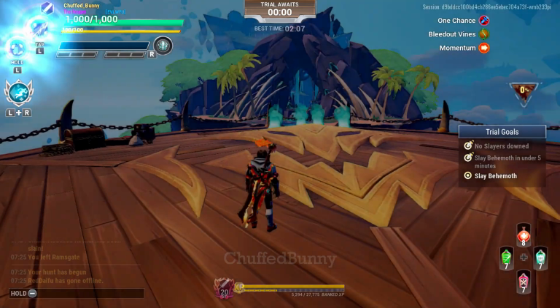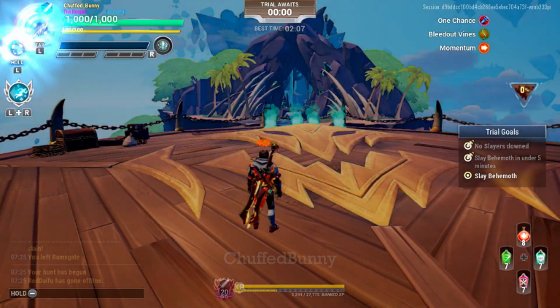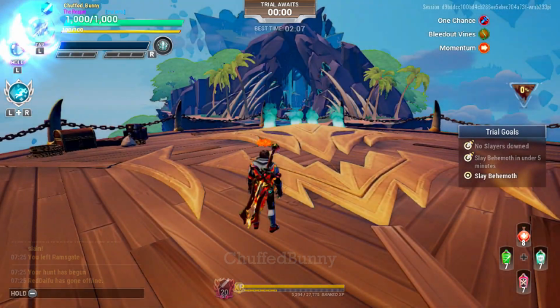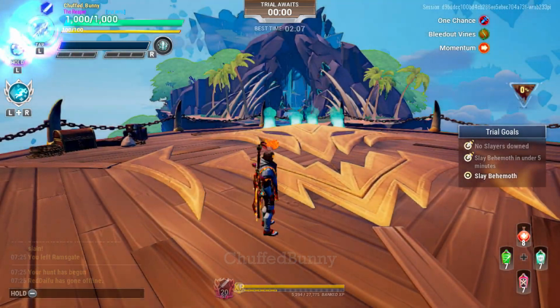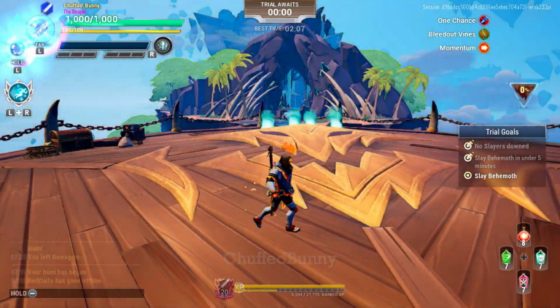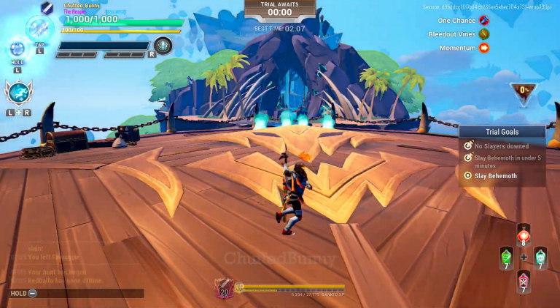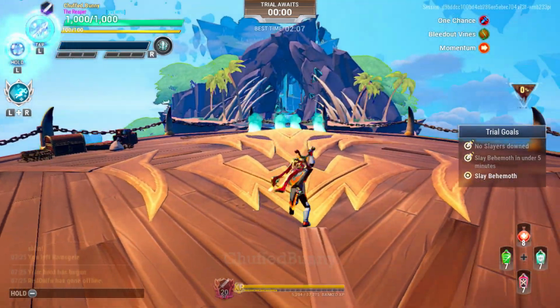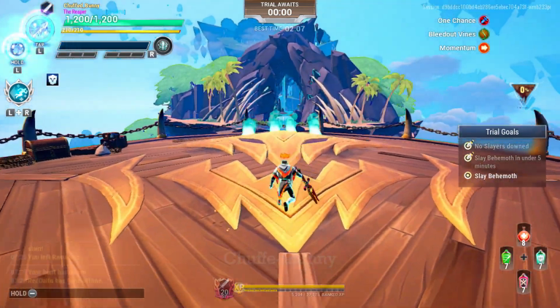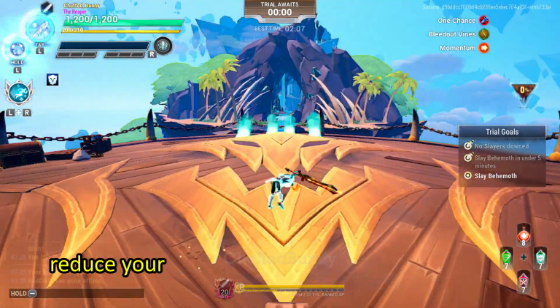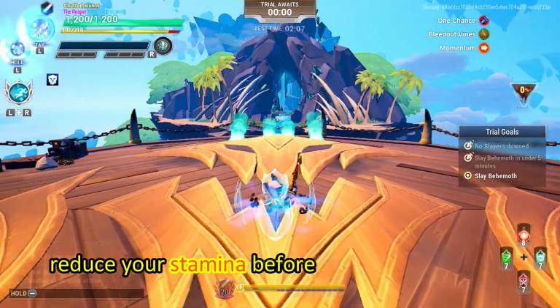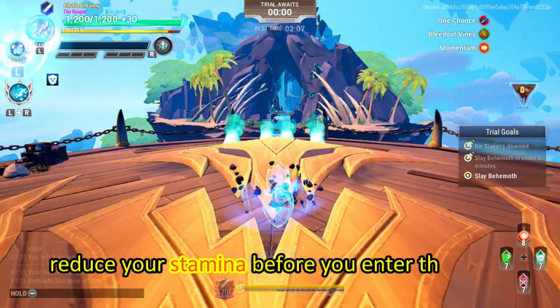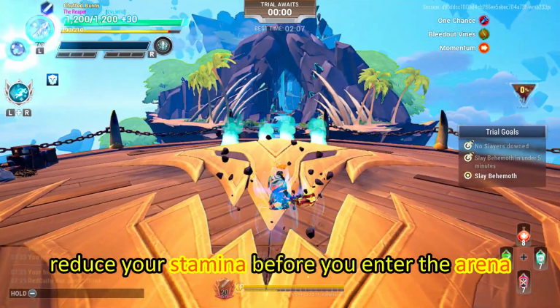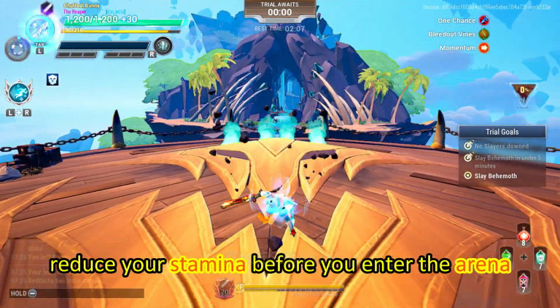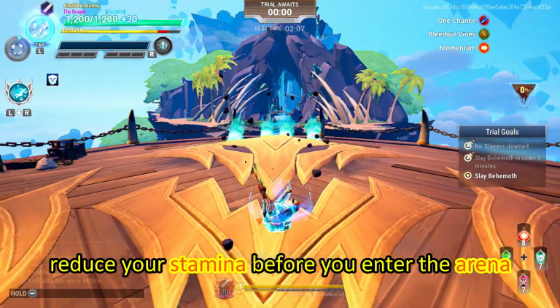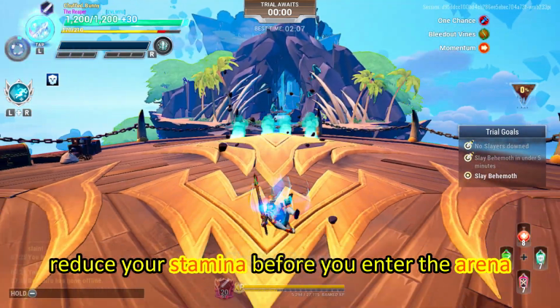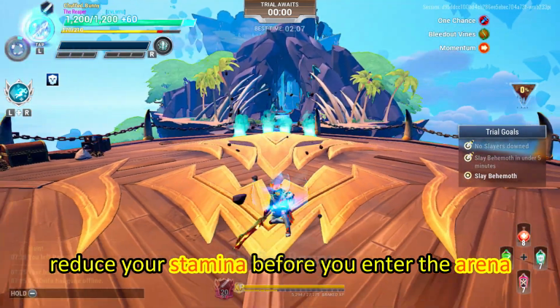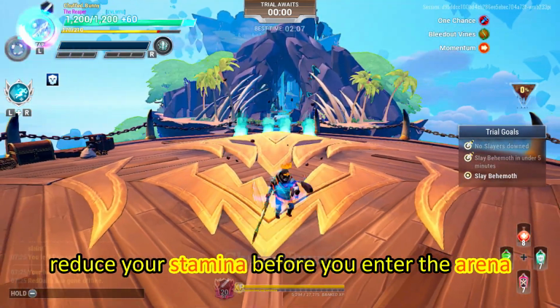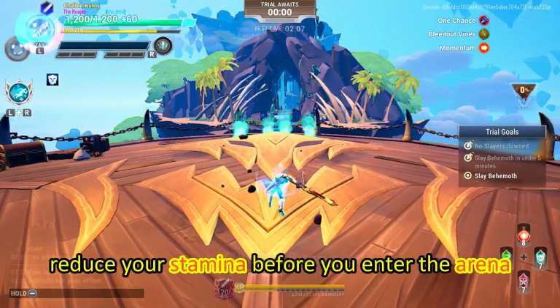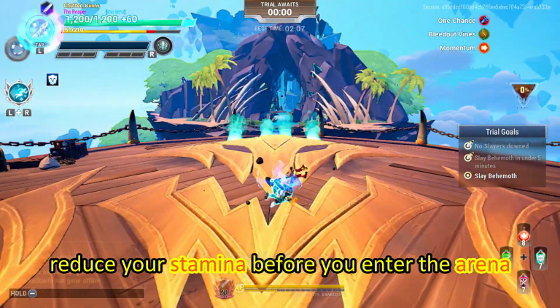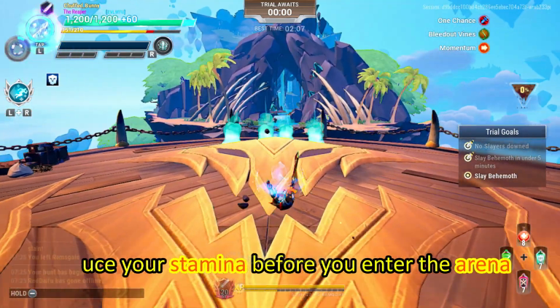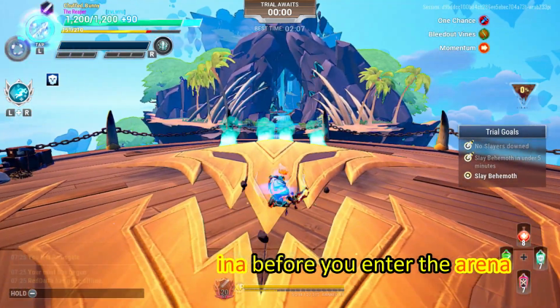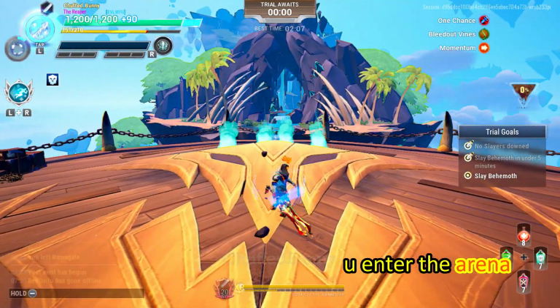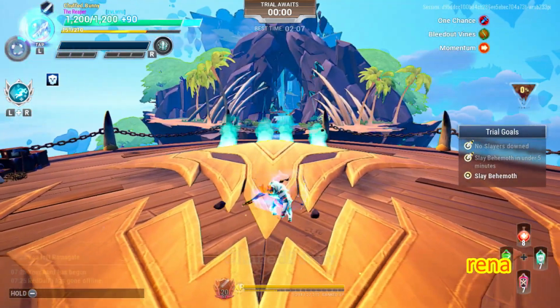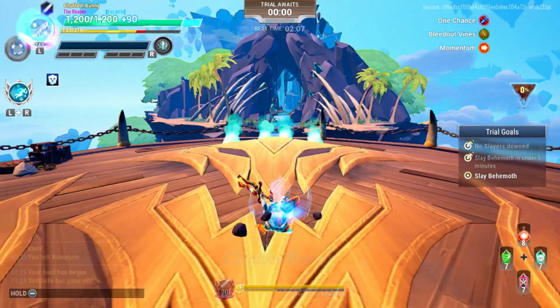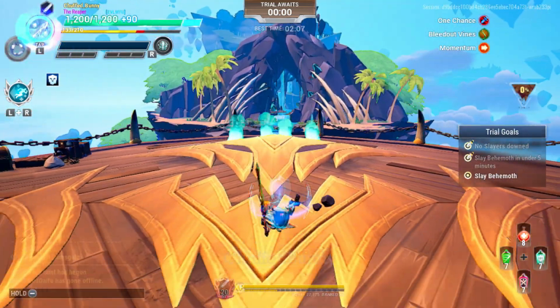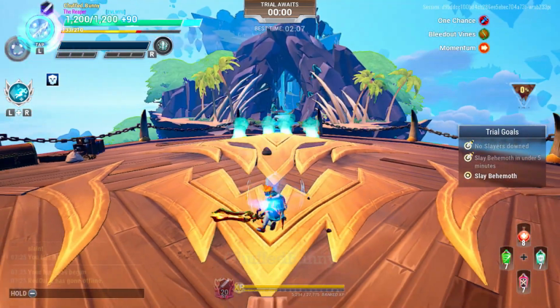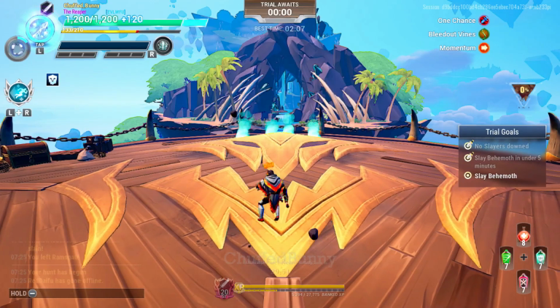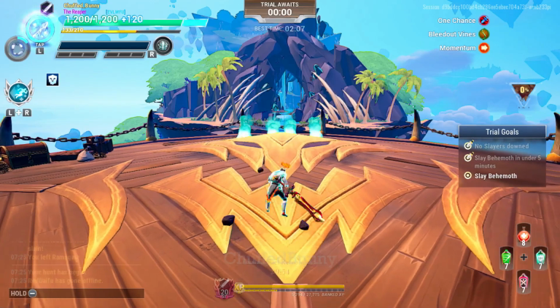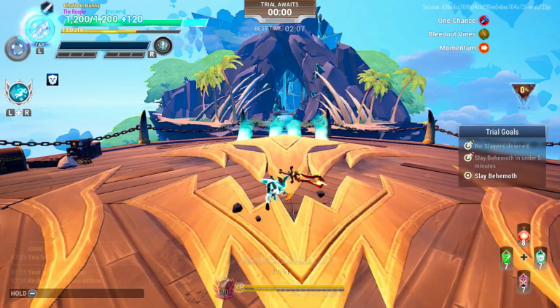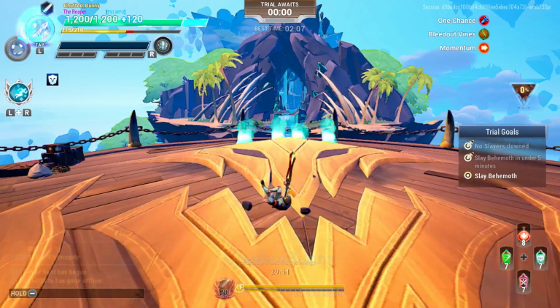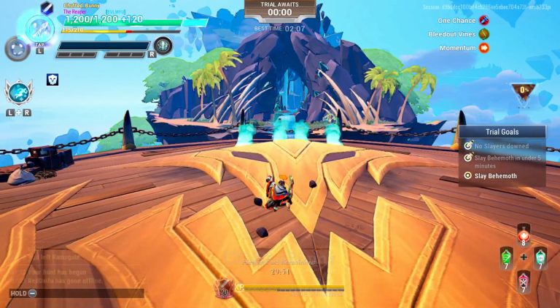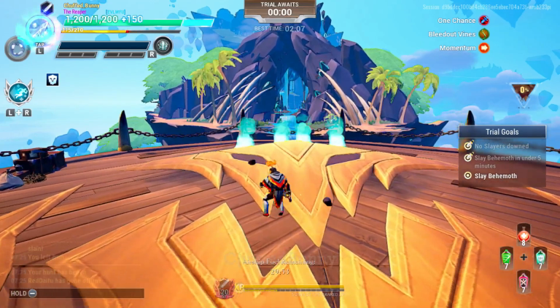First, reduce your stamina before you enter the arena to take effect the adrenaline cell.